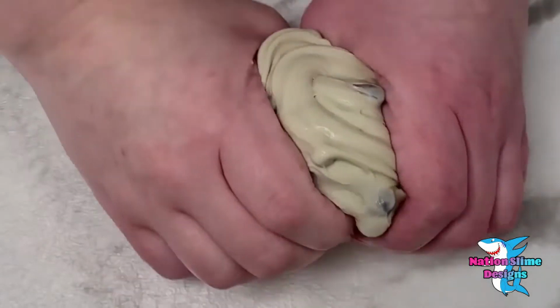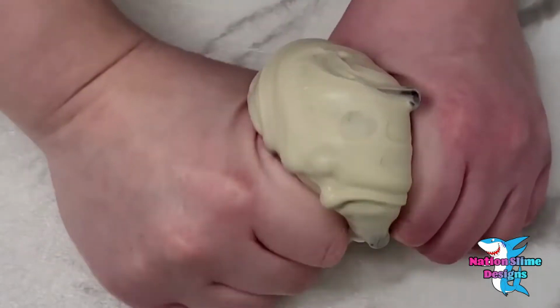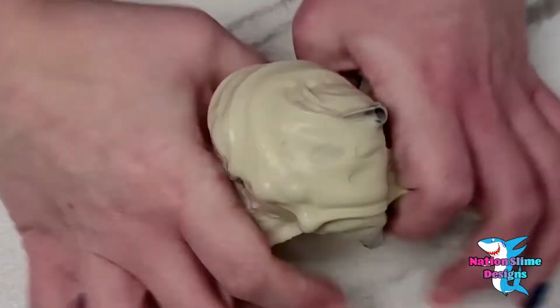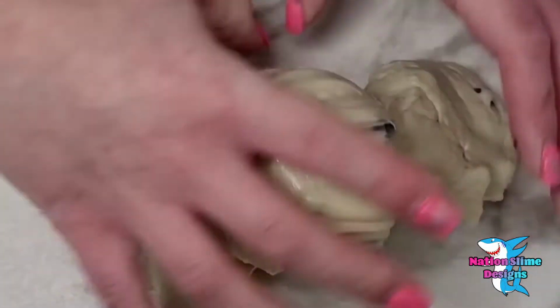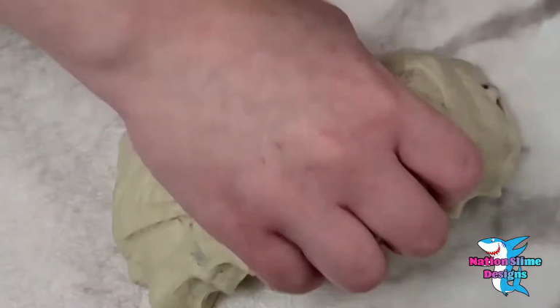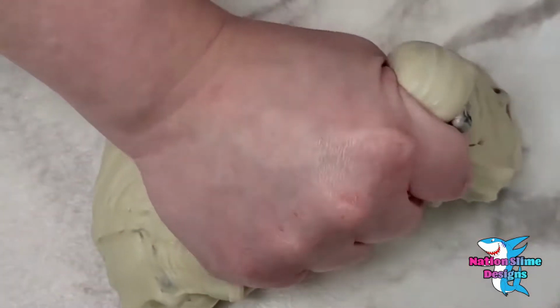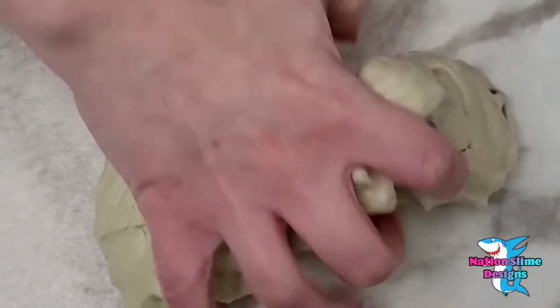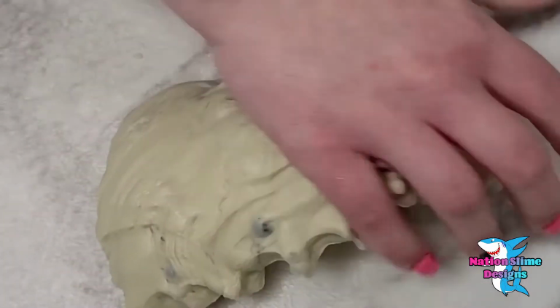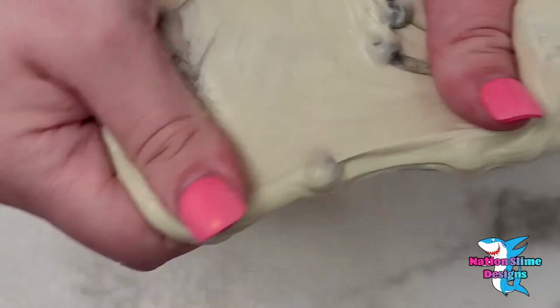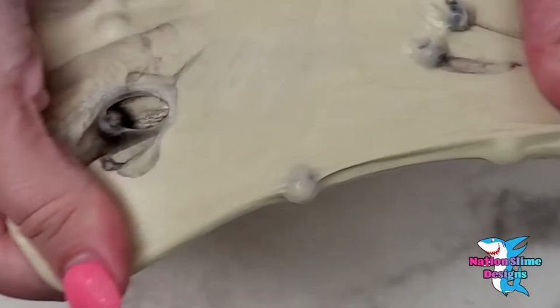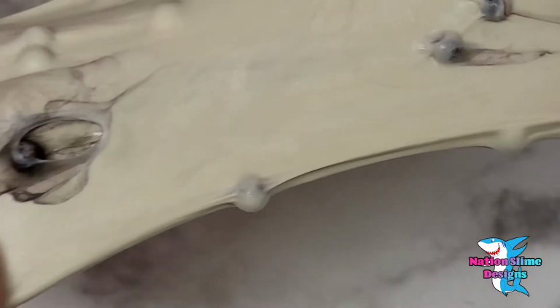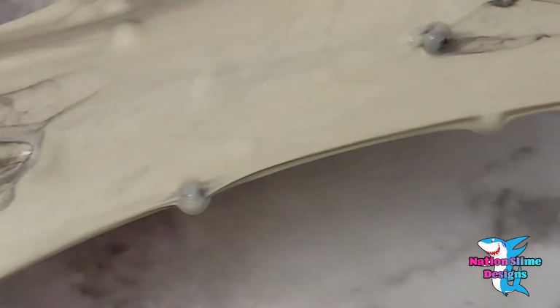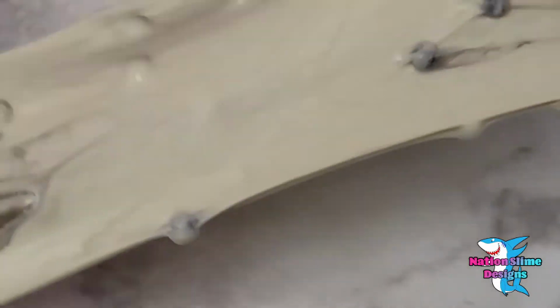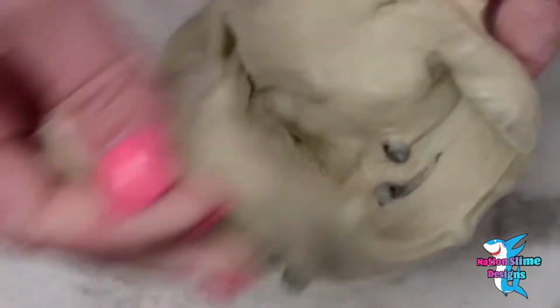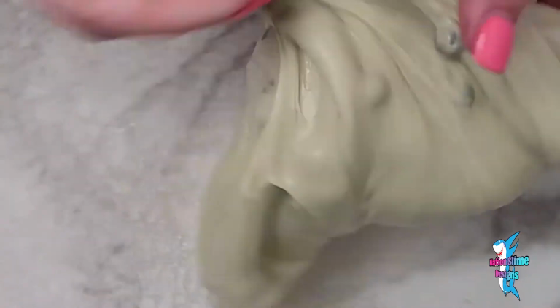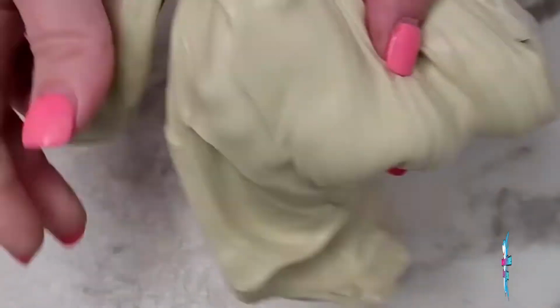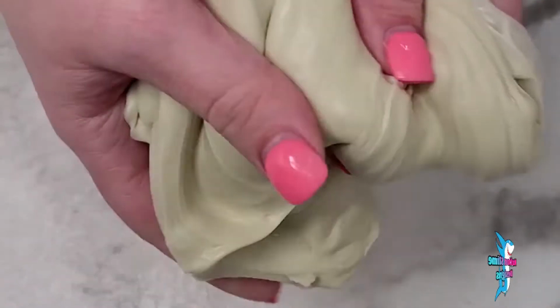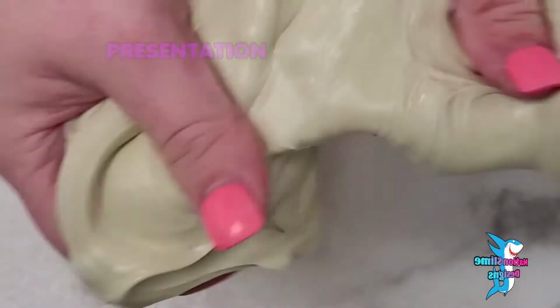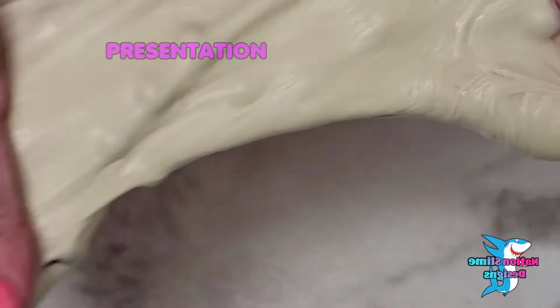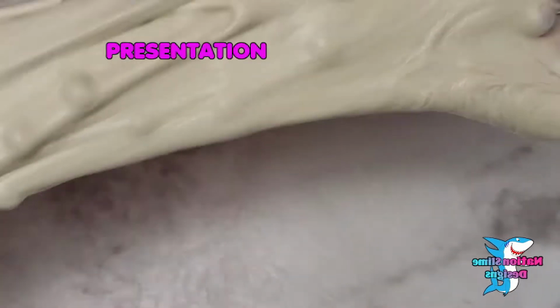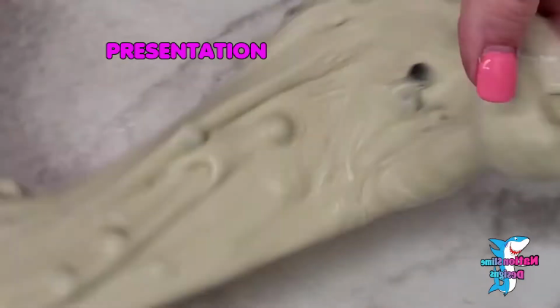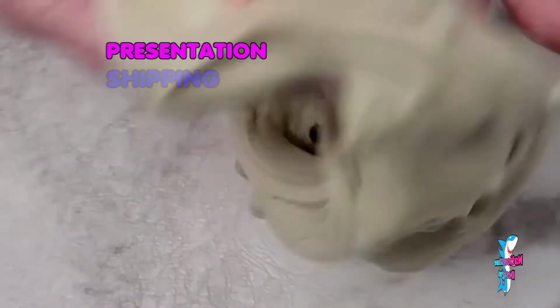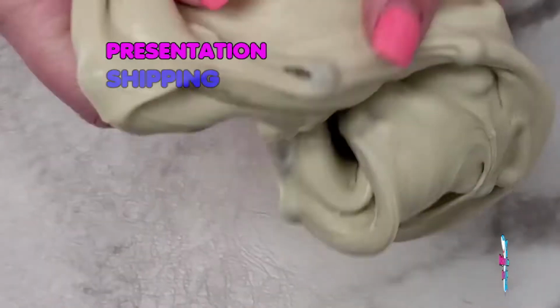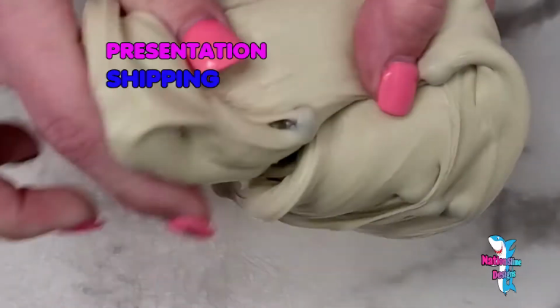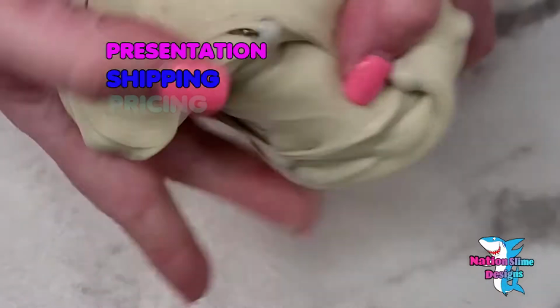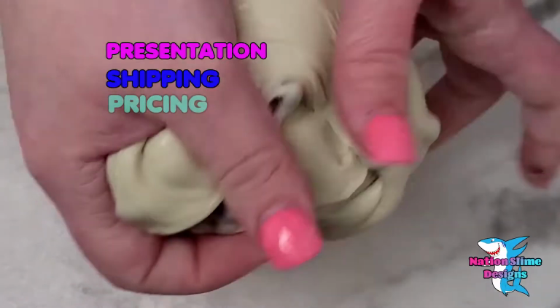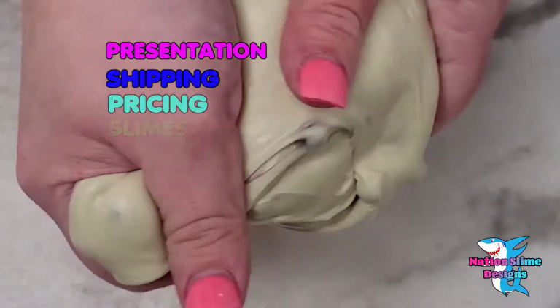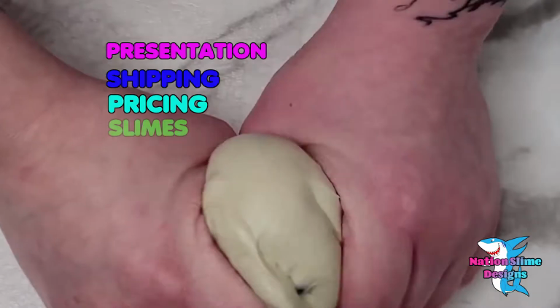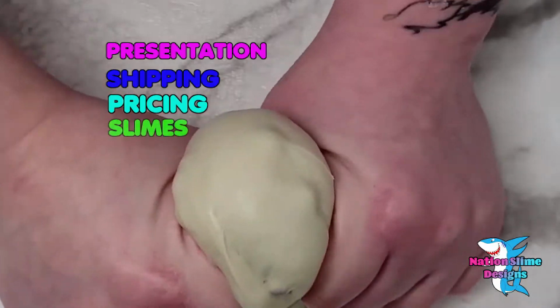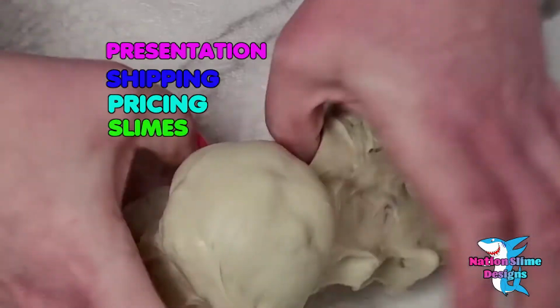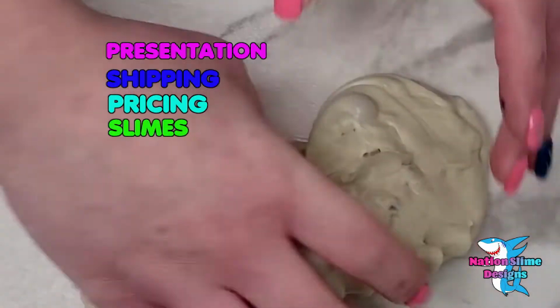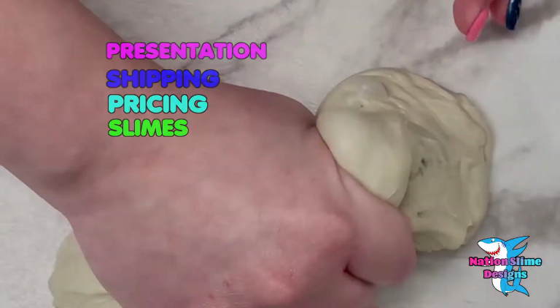I'm going to be giving a score chart based on presentation, shipping, pricing, and the slime itself.